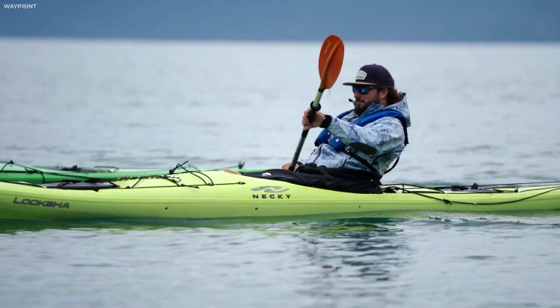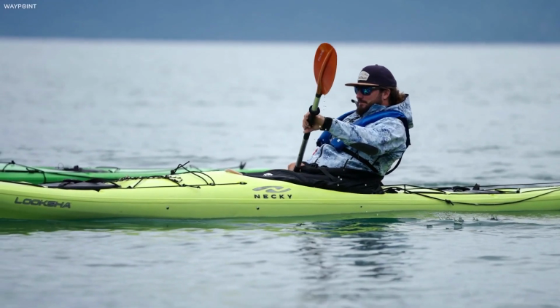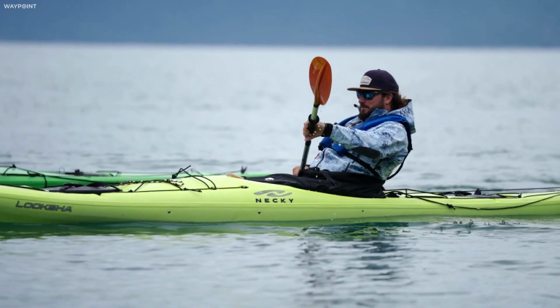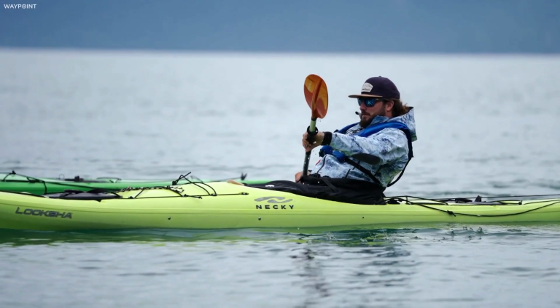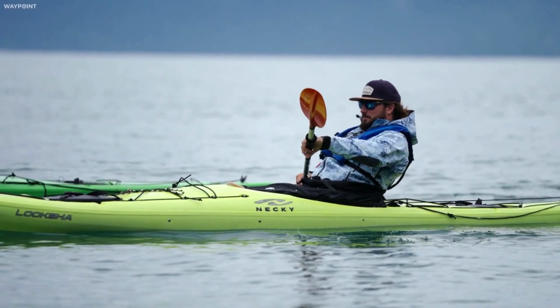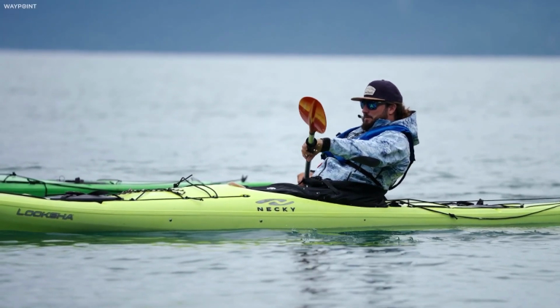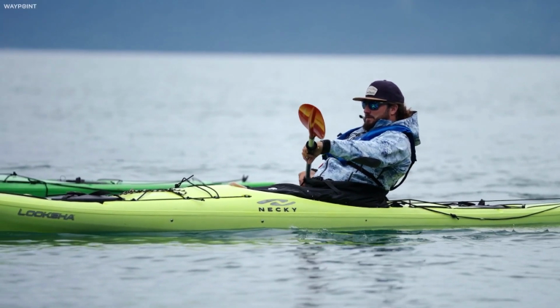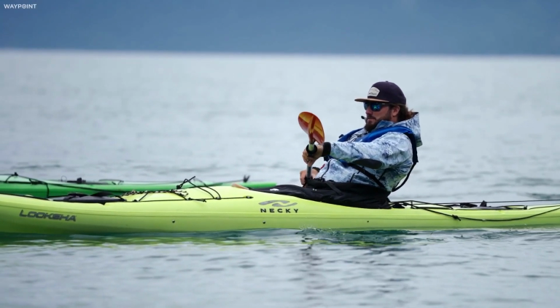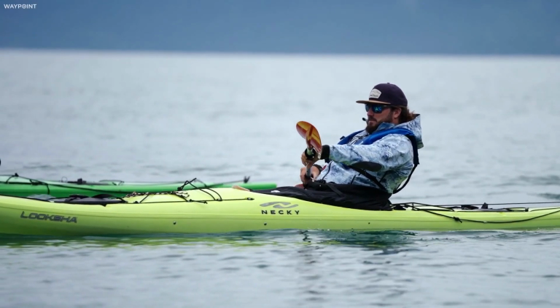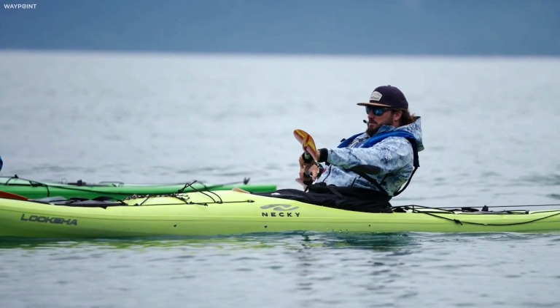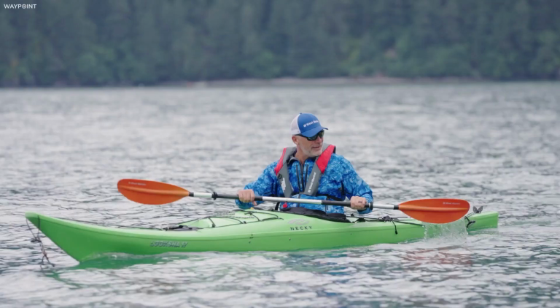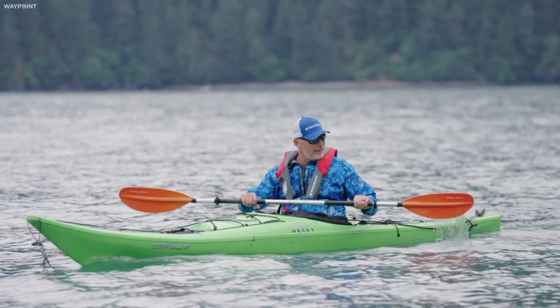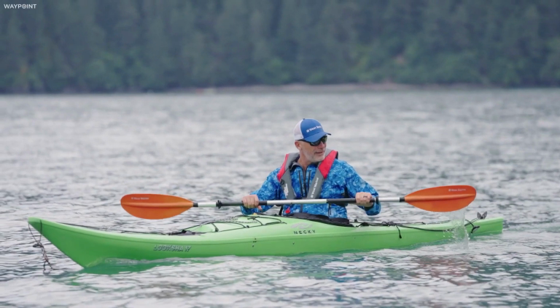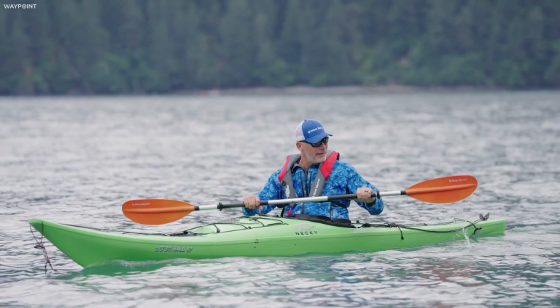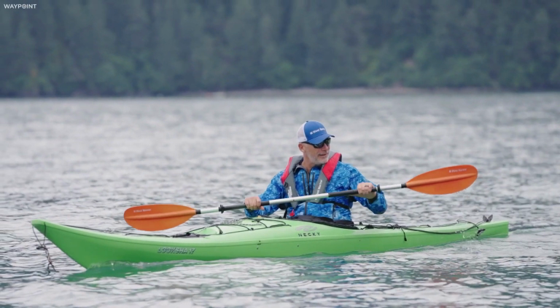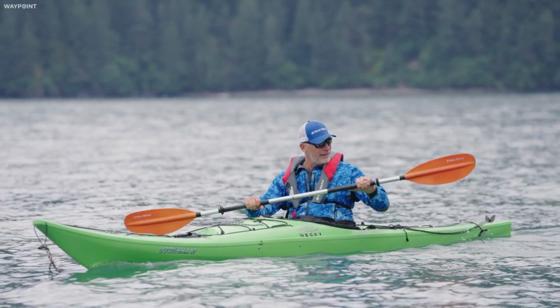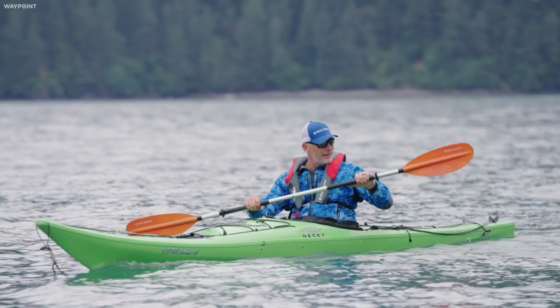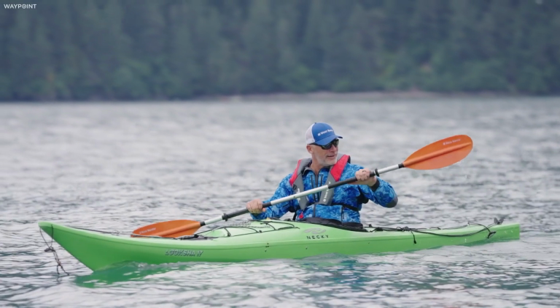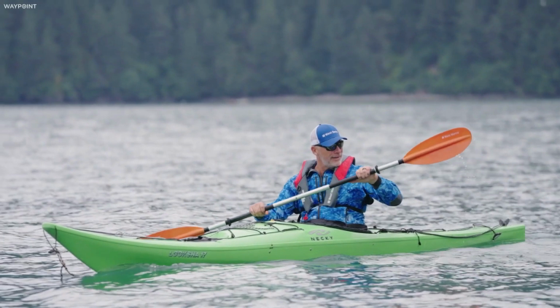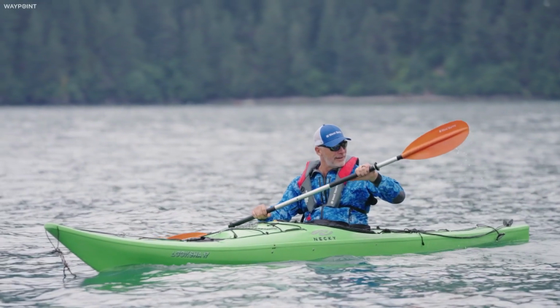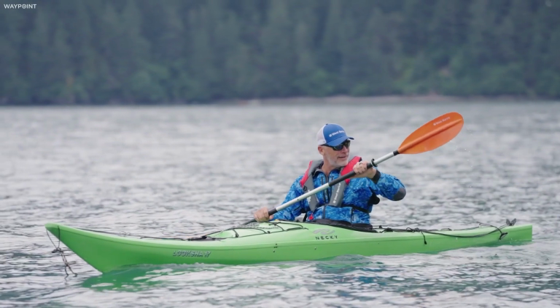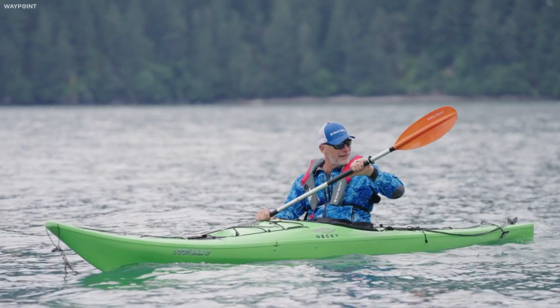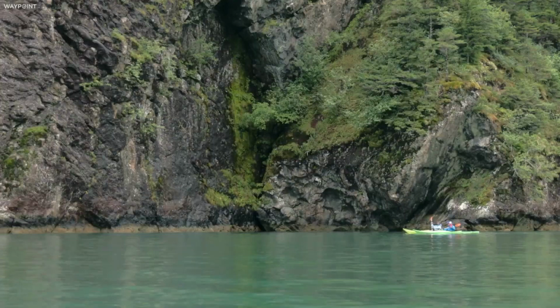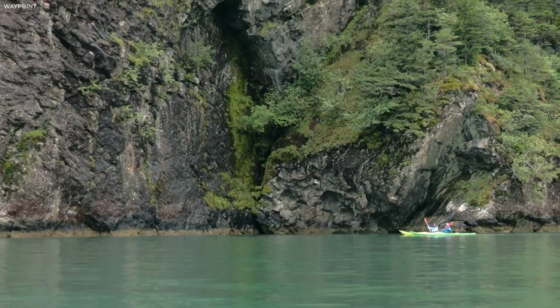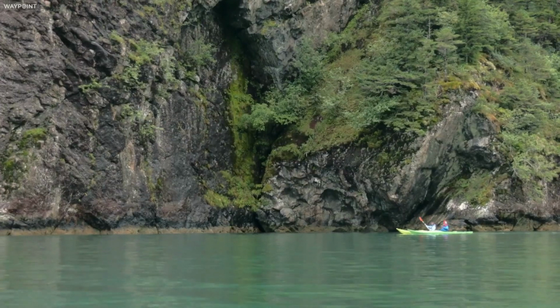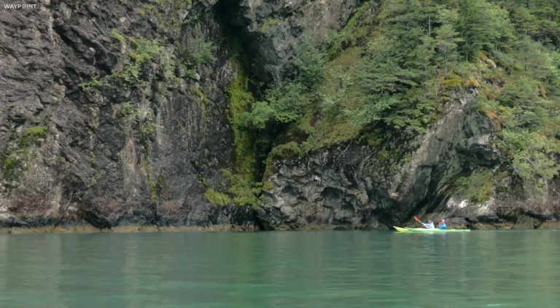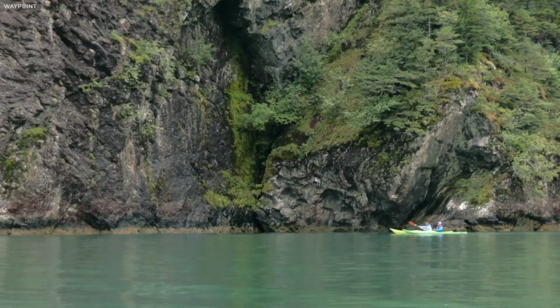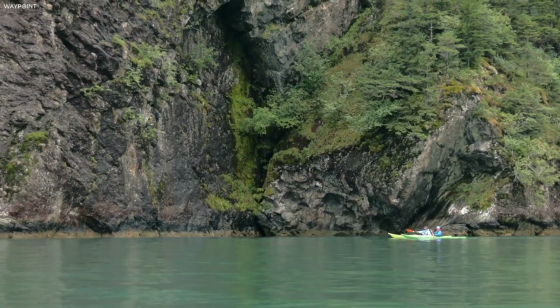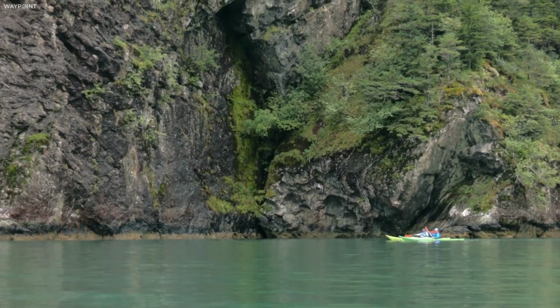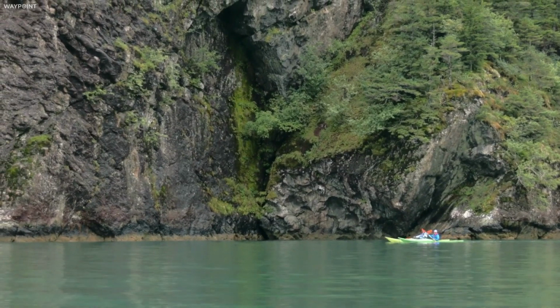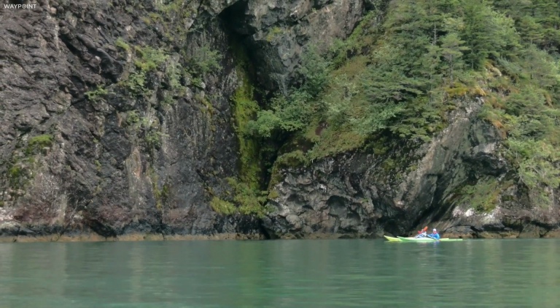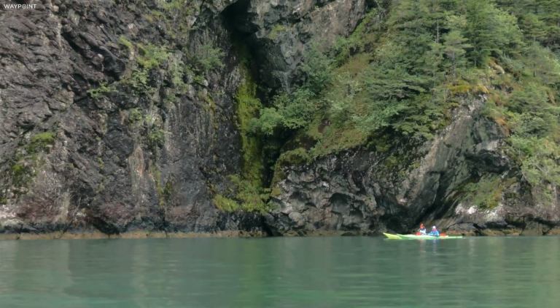When you're in a kayak, you're sitting so low to the water and everything else around you just seems so massive and incredible.